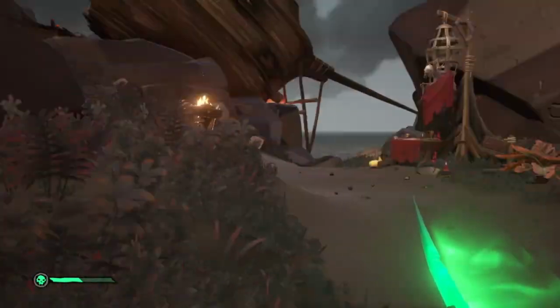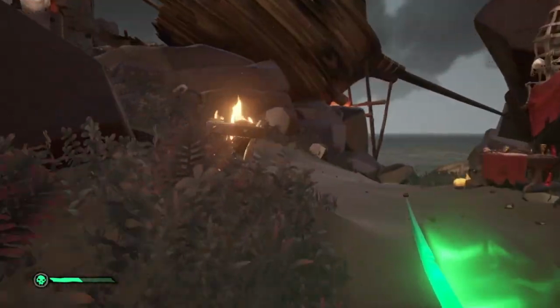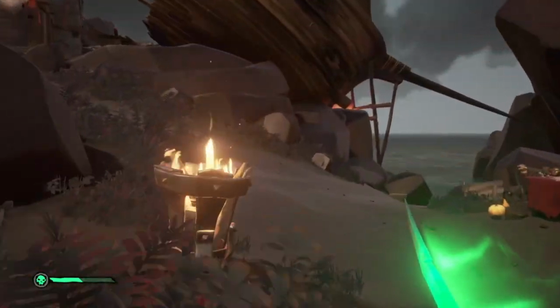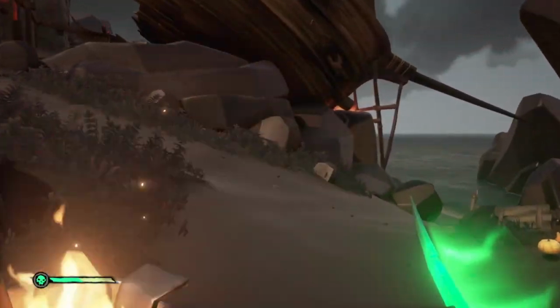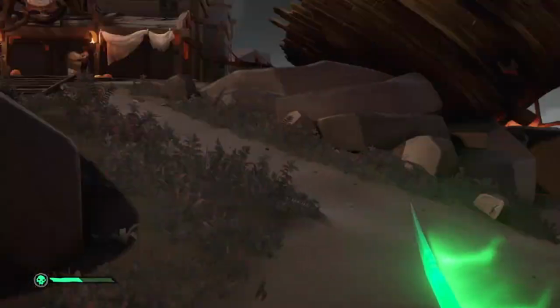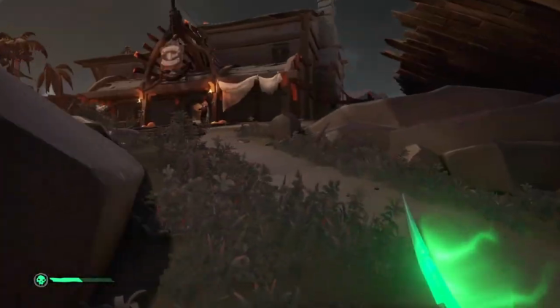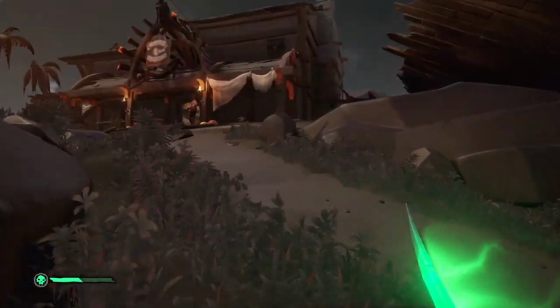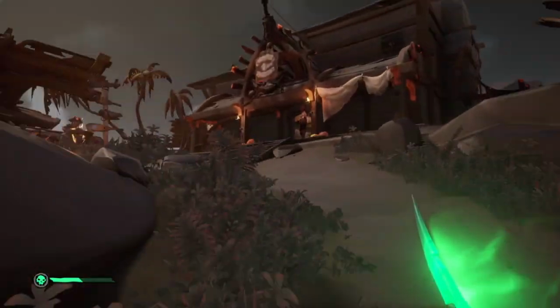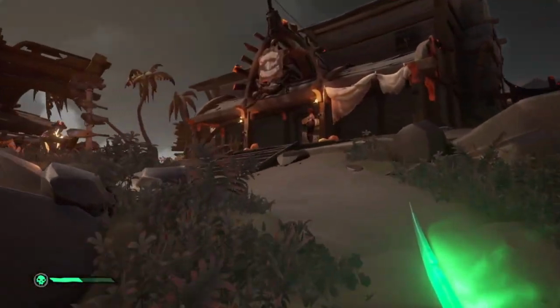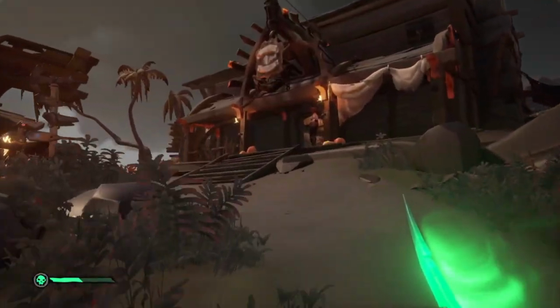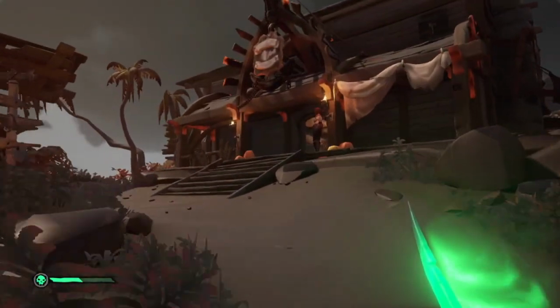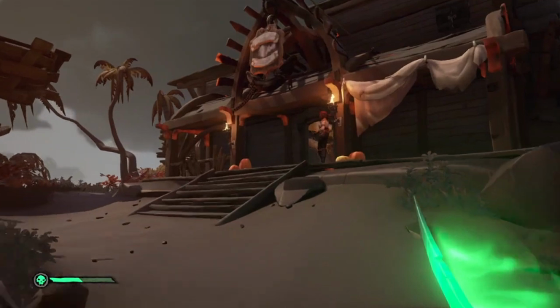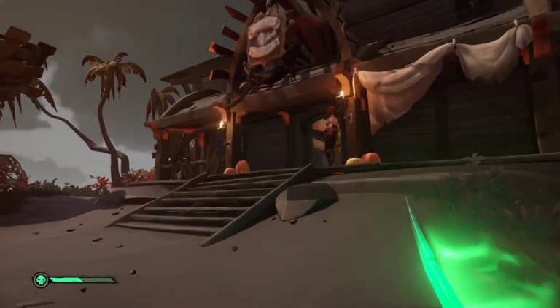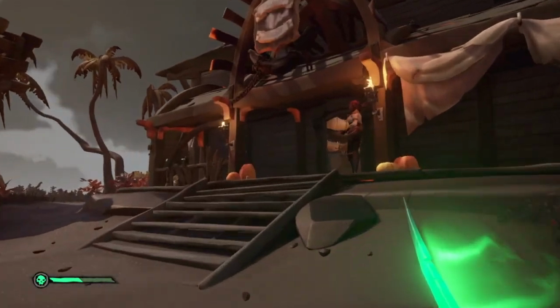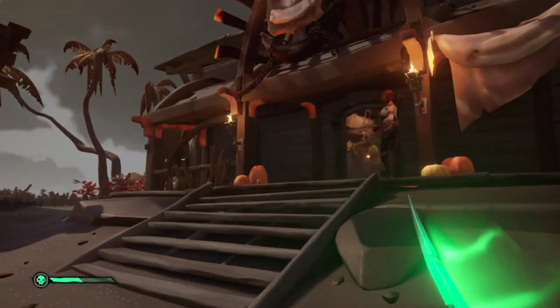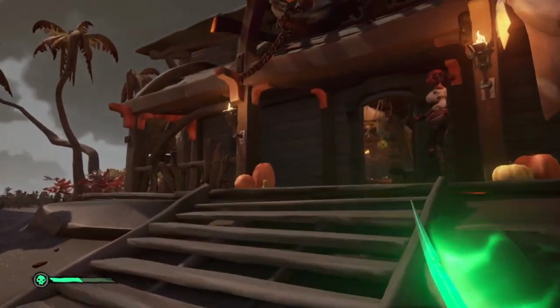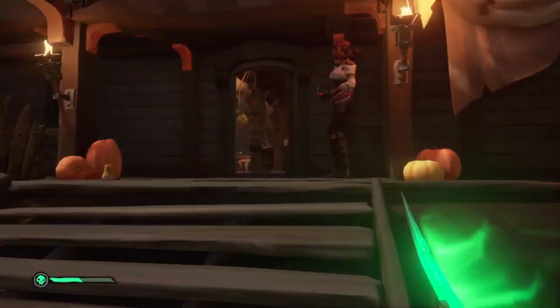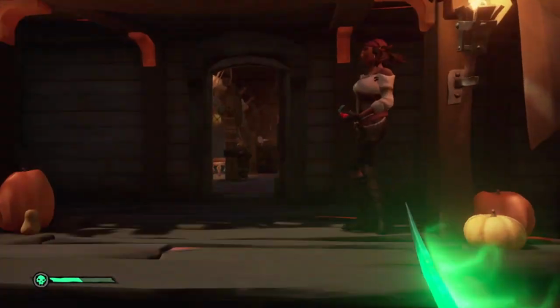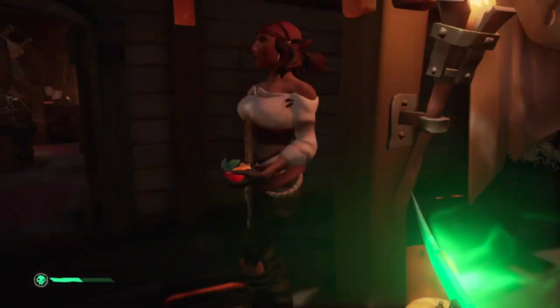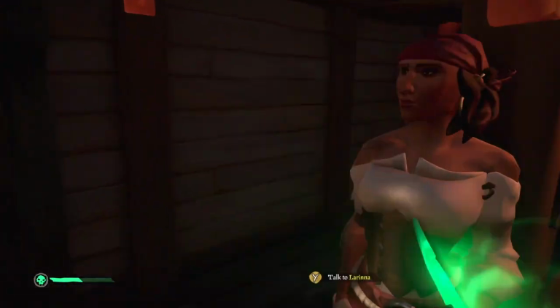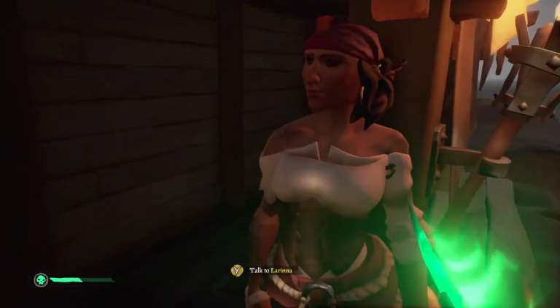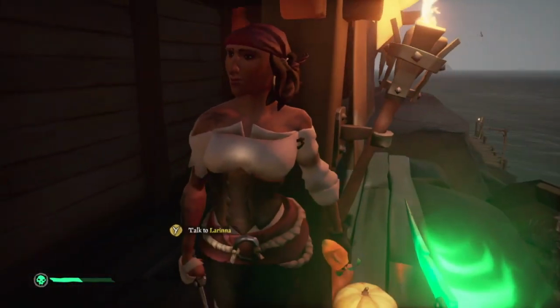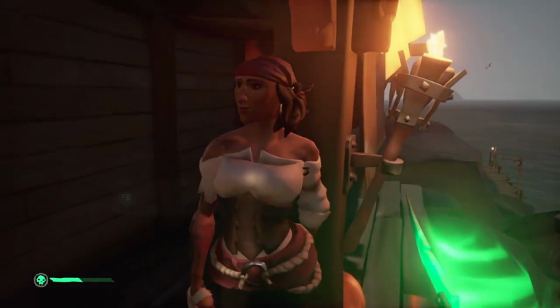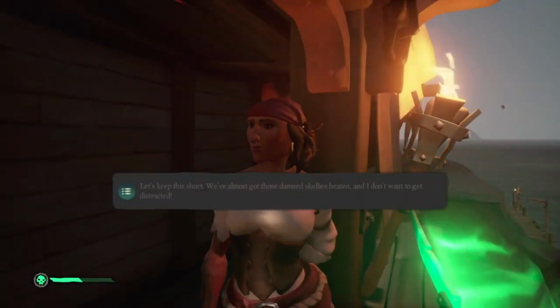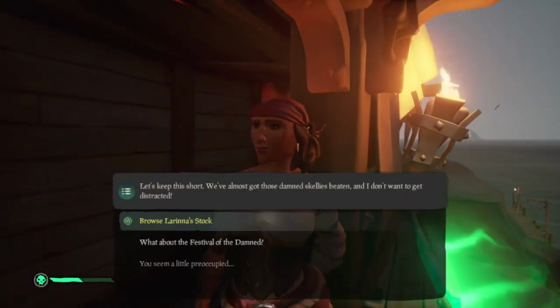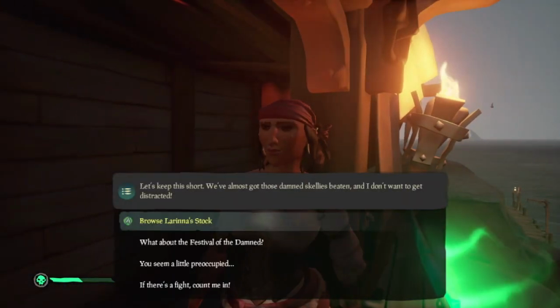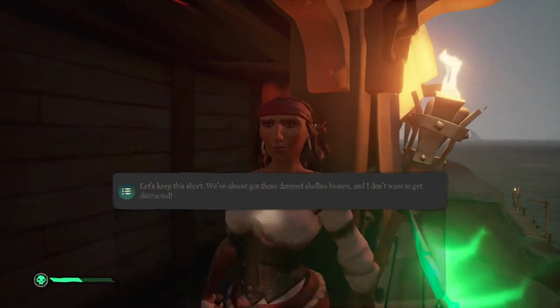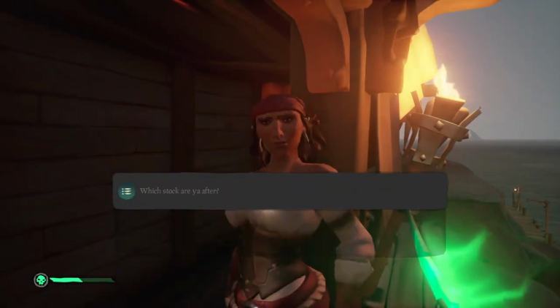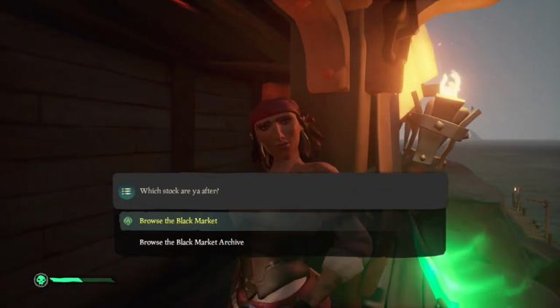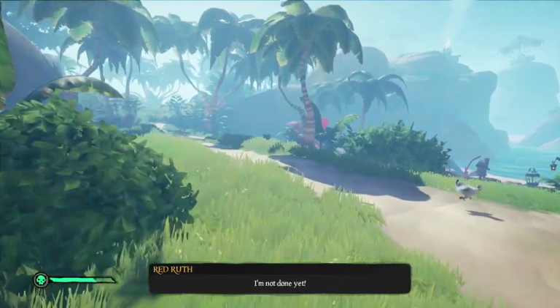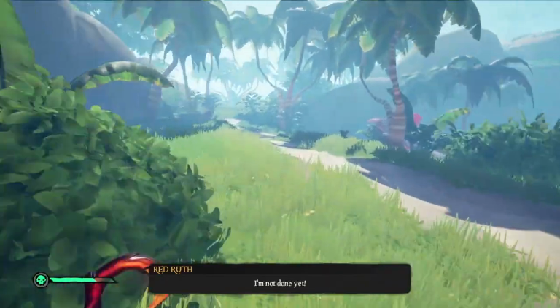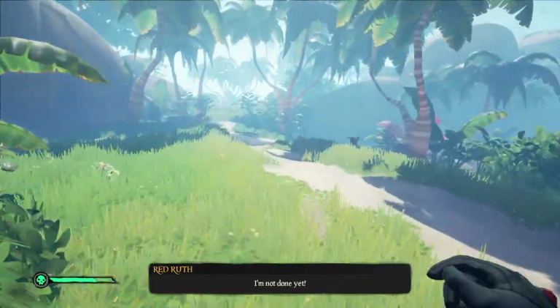'Tavern Talk': this one is the easiest by far. Simply head to an outpost and speak to Lorena, who is leaning up against the post outside the tavern's entrance, and this one will be achieved.